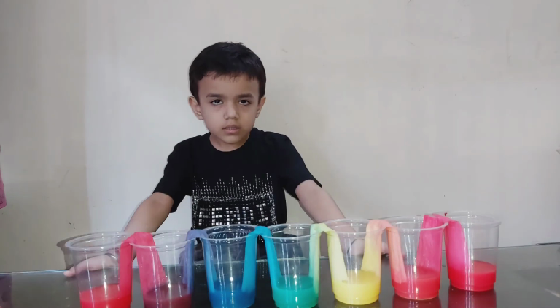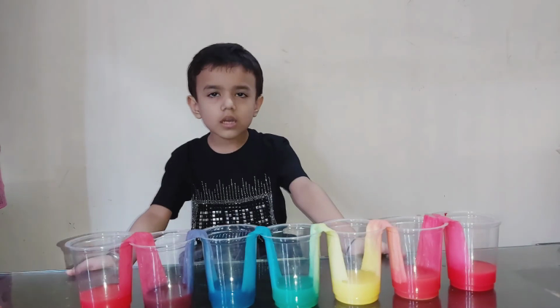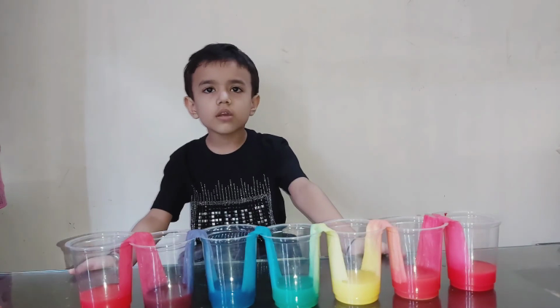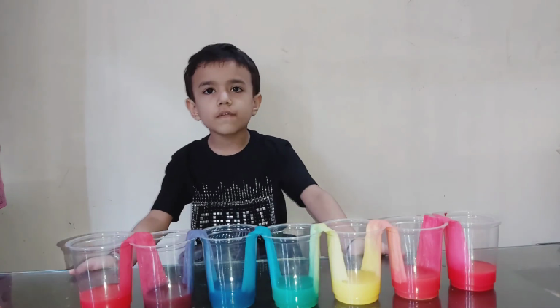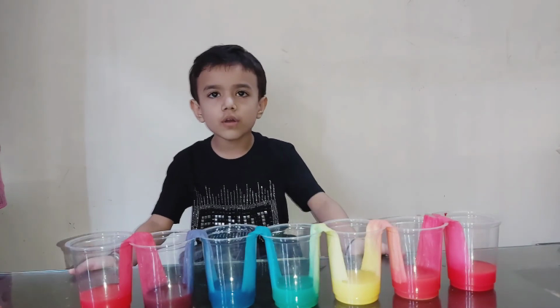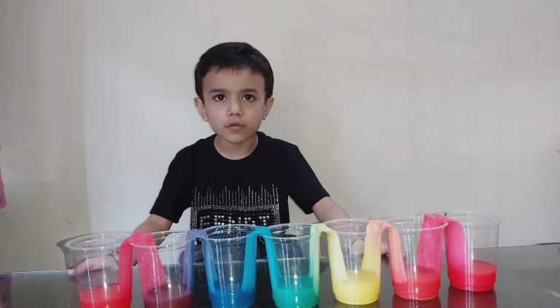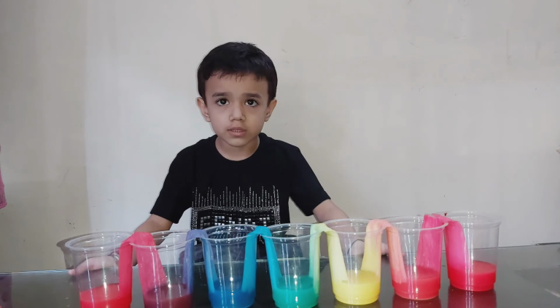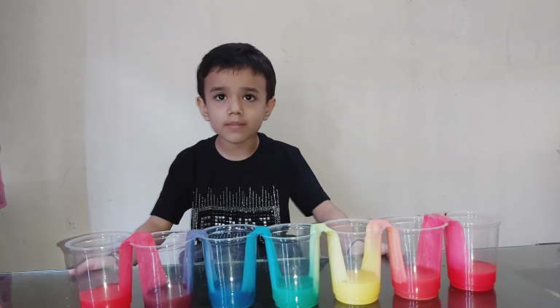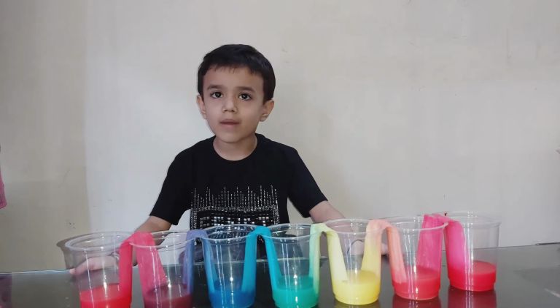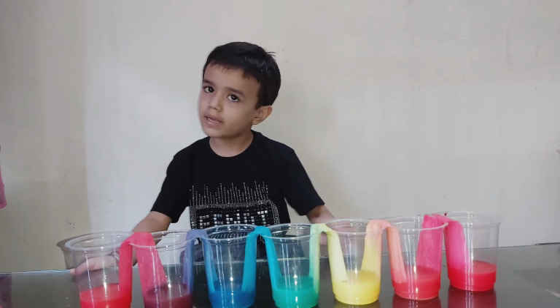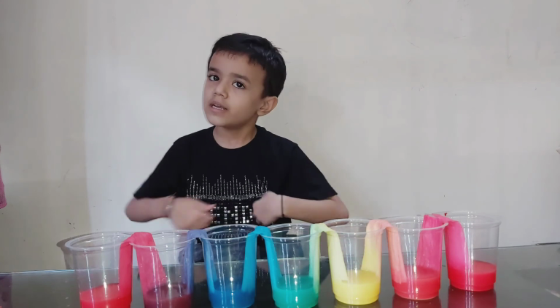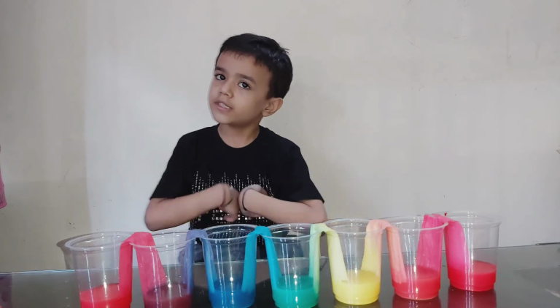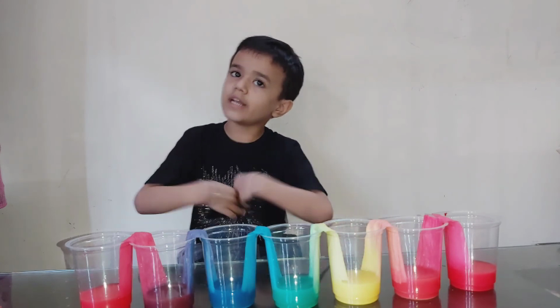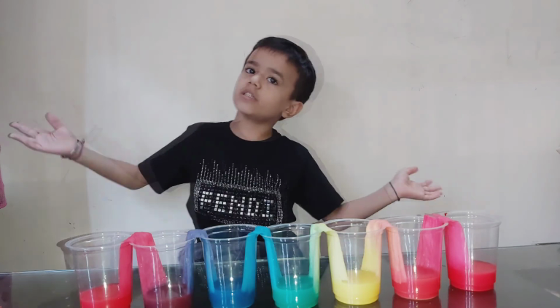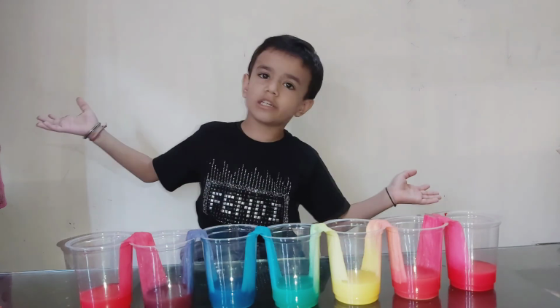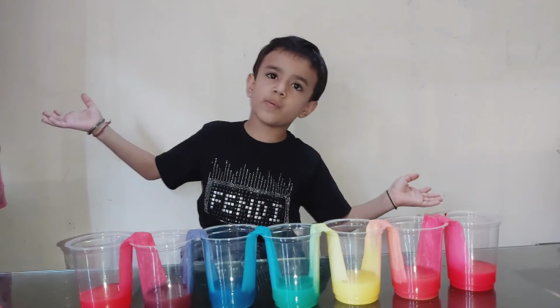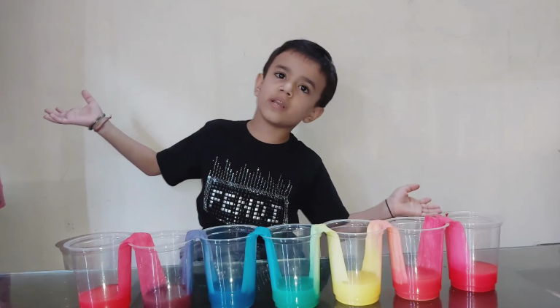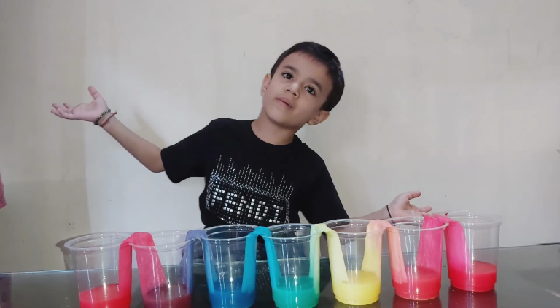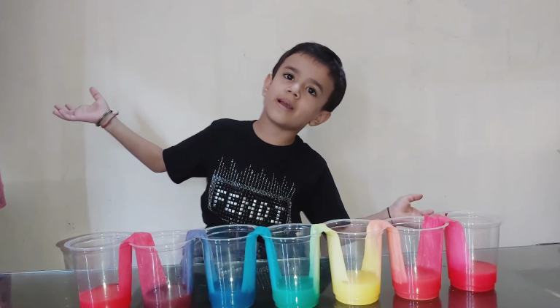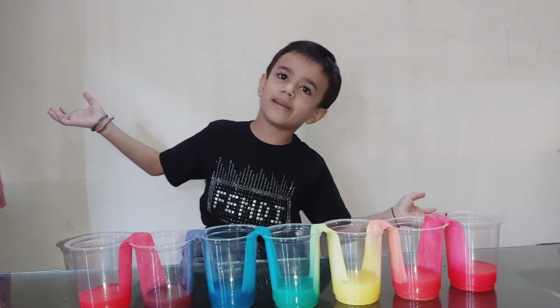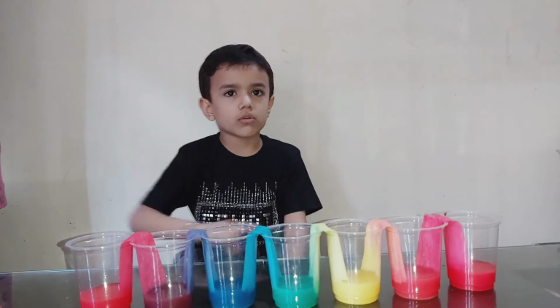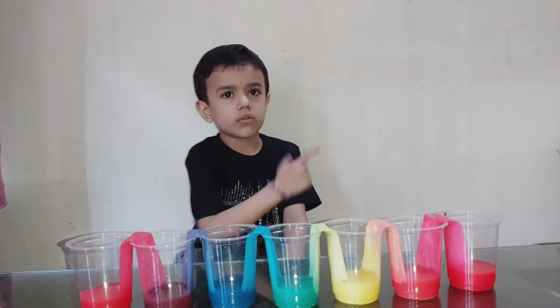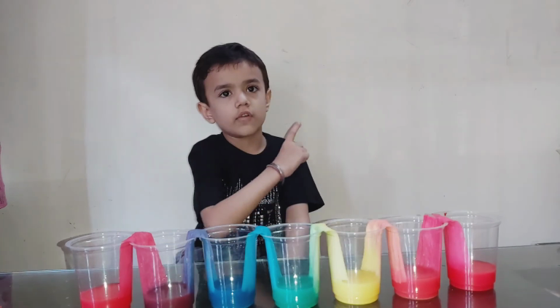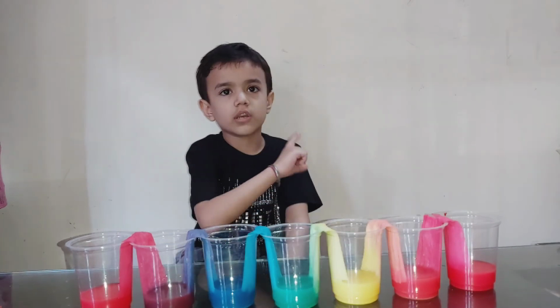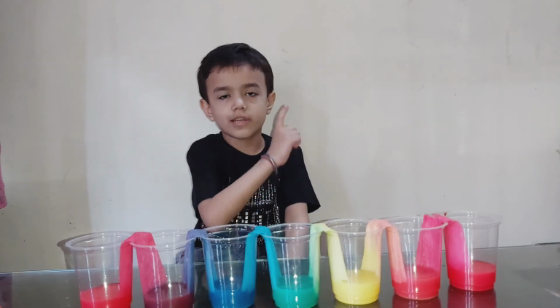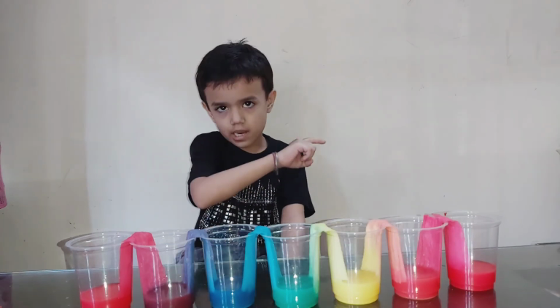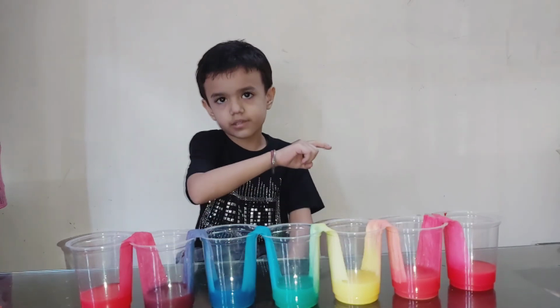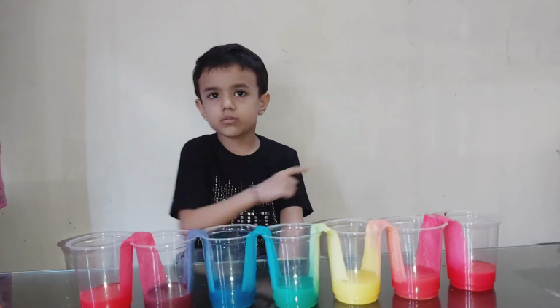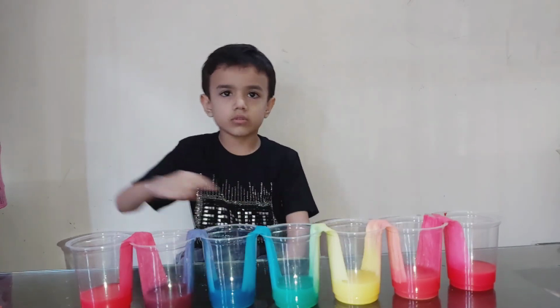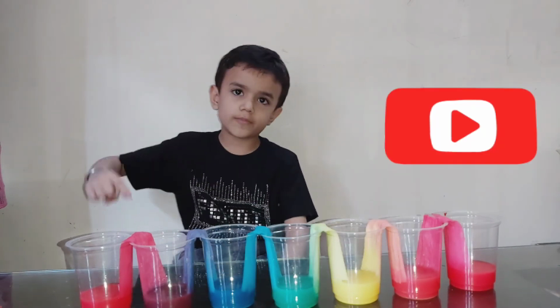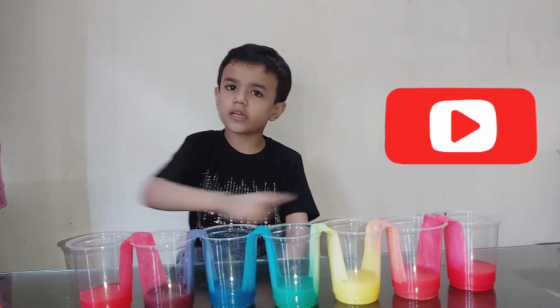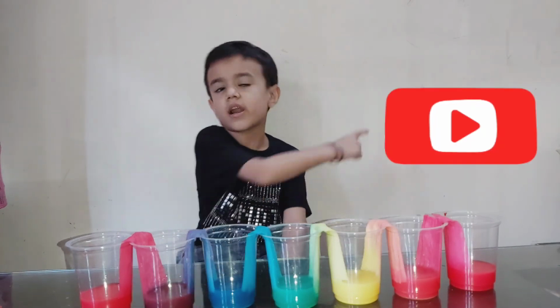Thank you for watching my science experiment. Don't forget to subscribe!